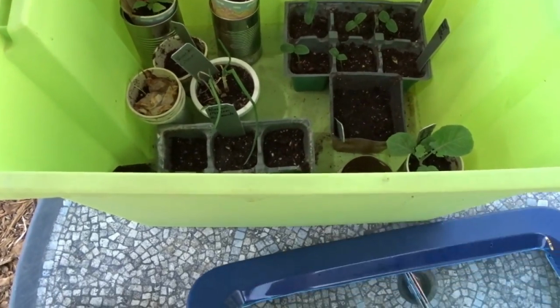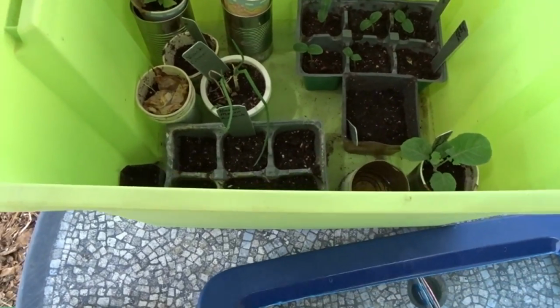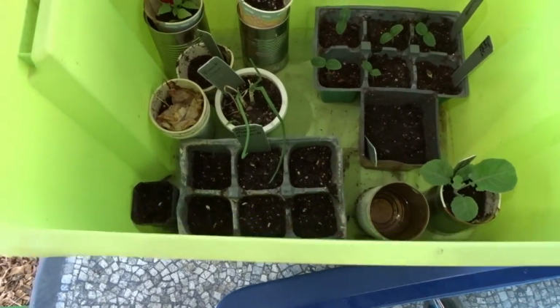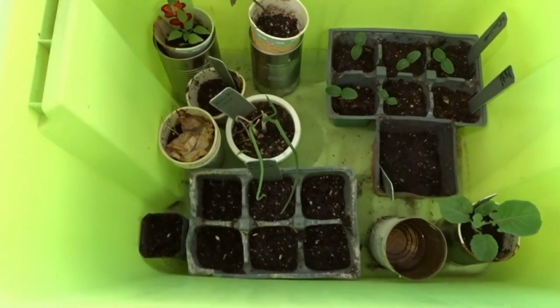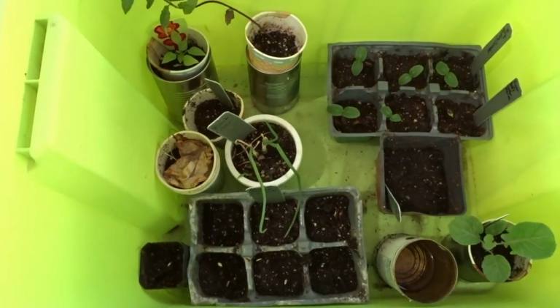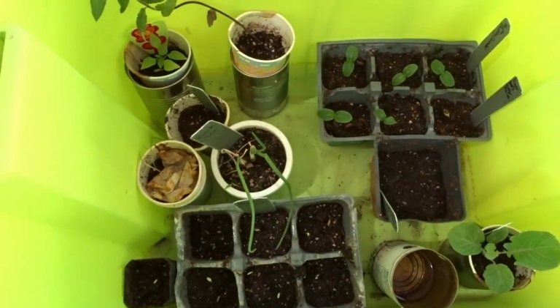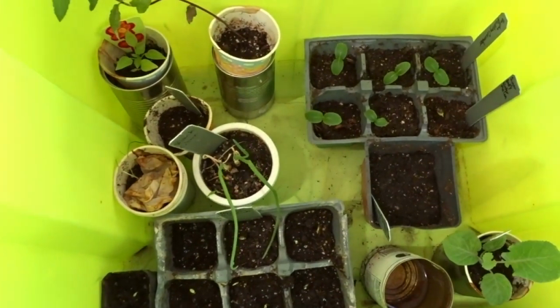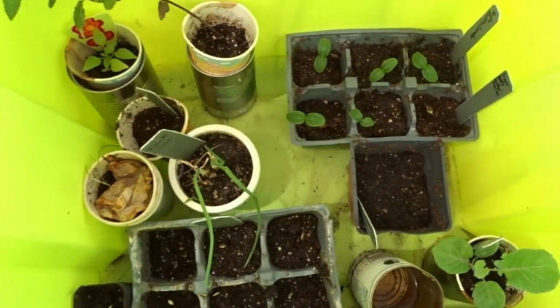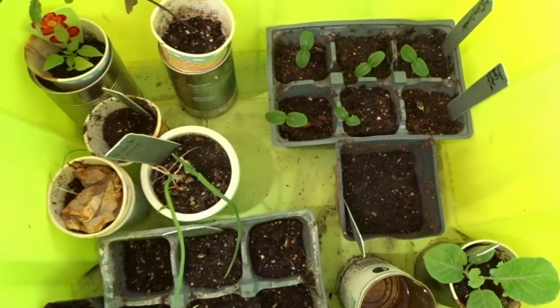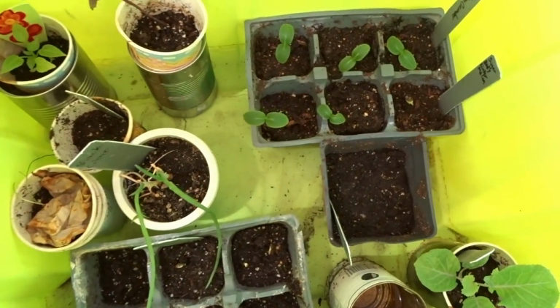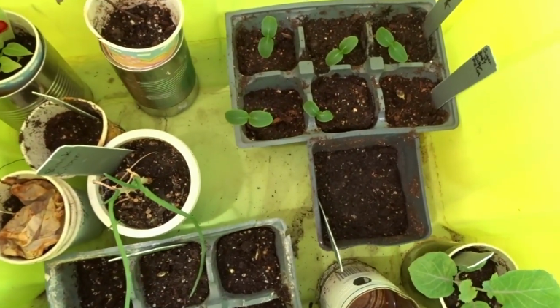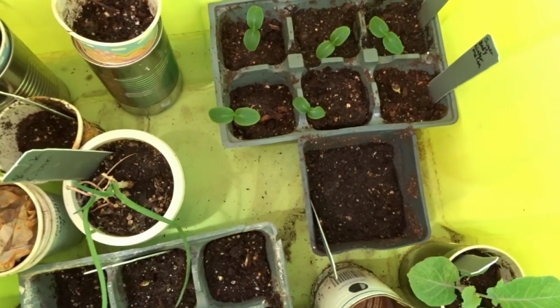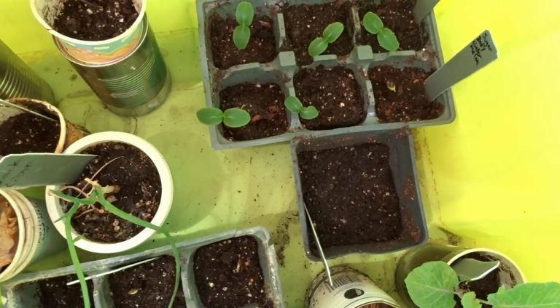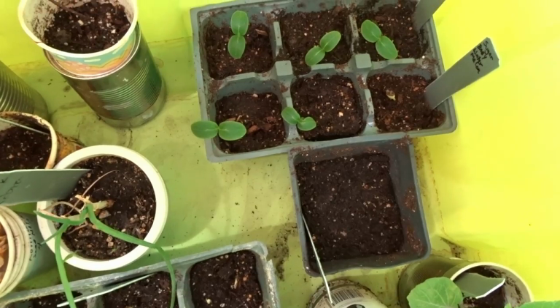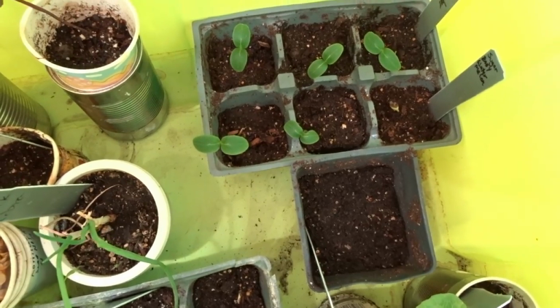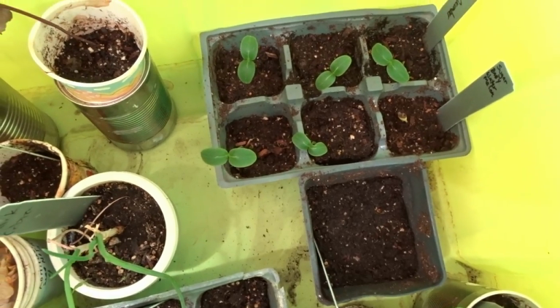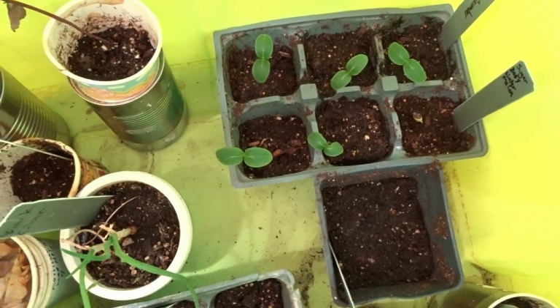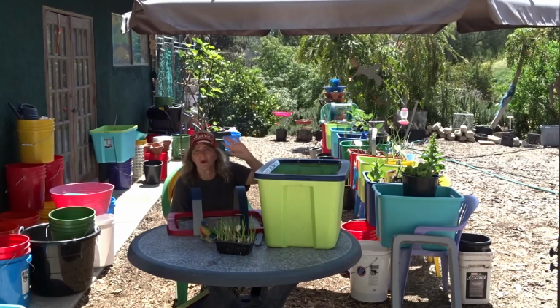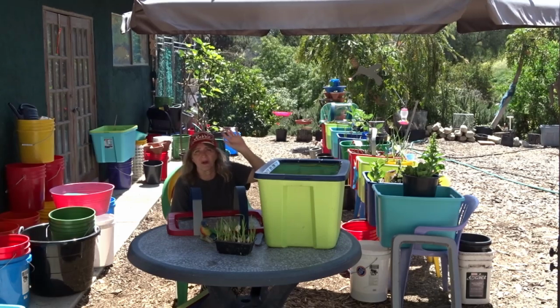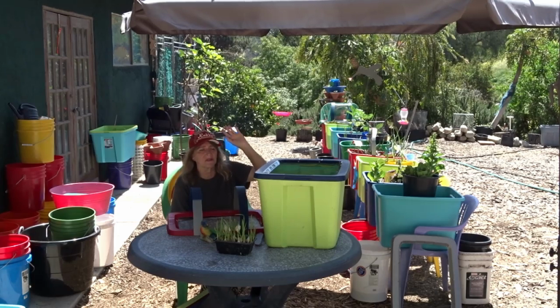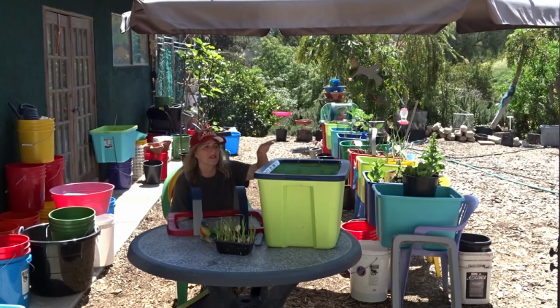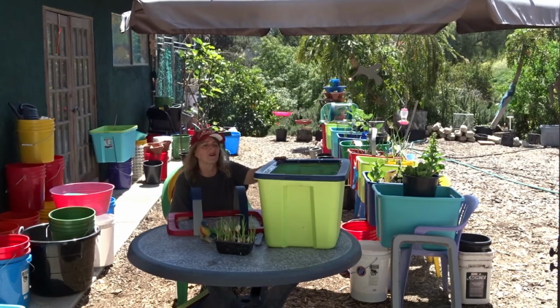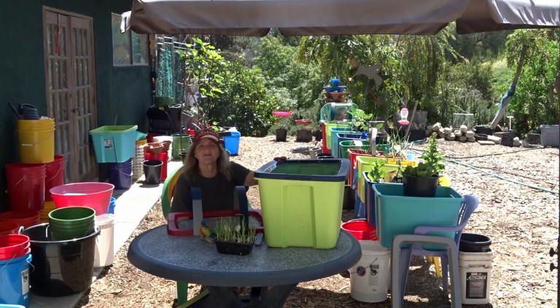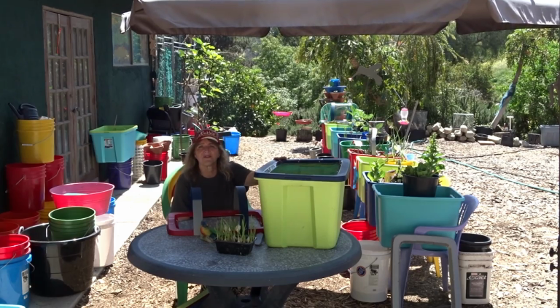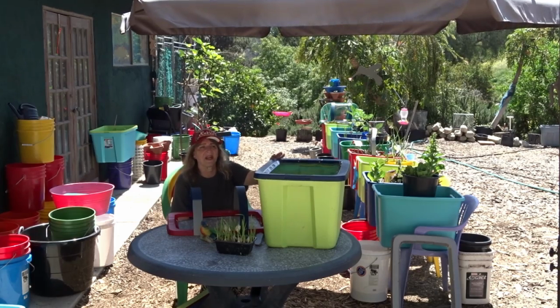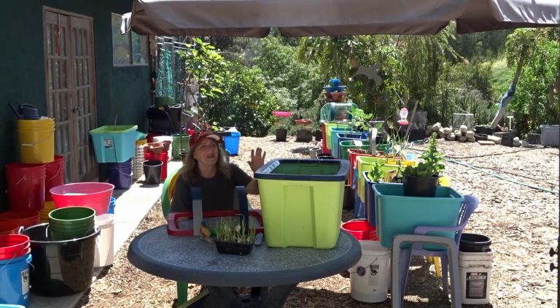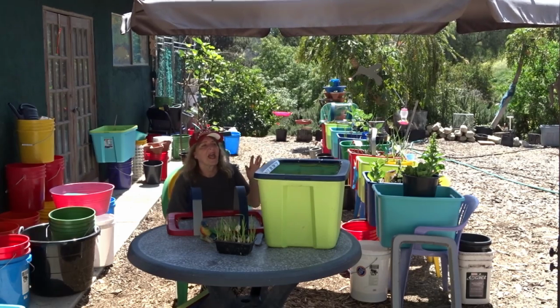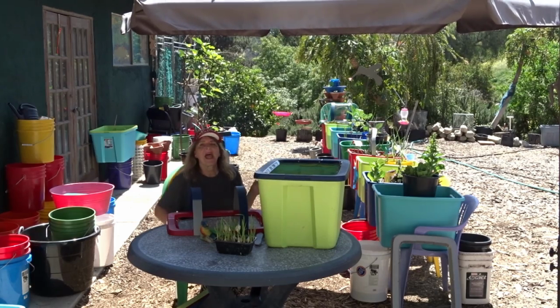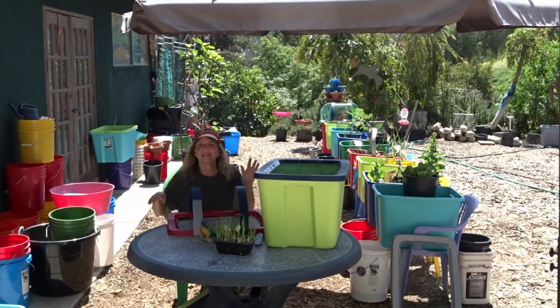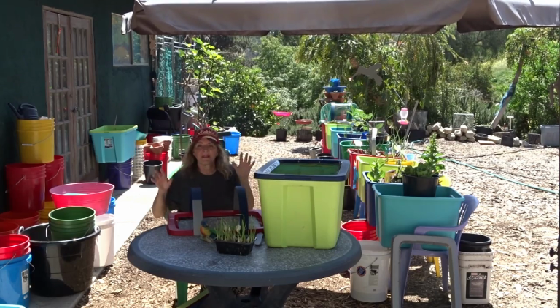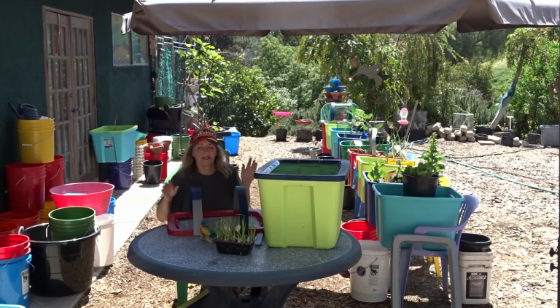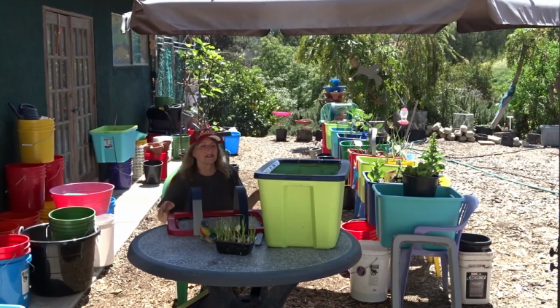This thing costs like five dollars. You can go to any of your hardware stores — Walmart, Target — they all have them for five dollars and it's been fantastic.